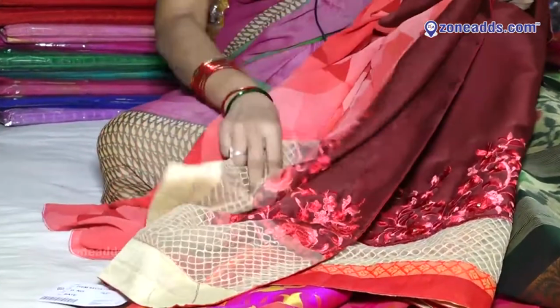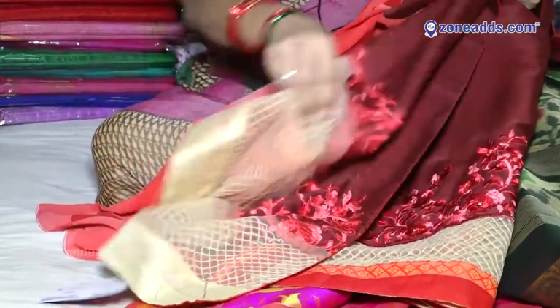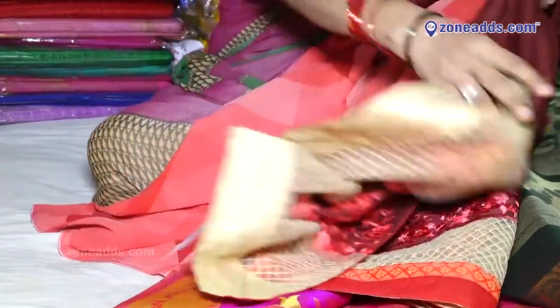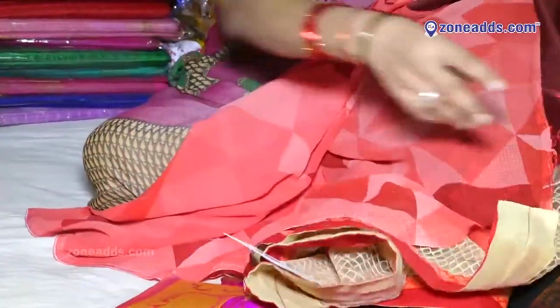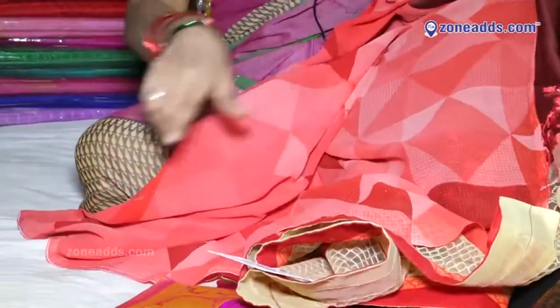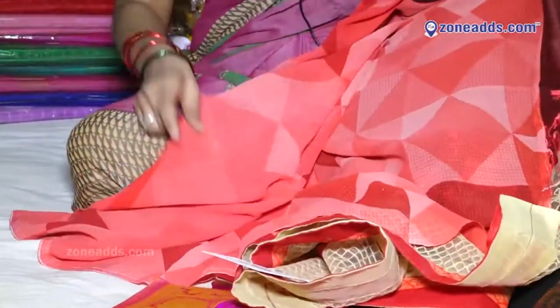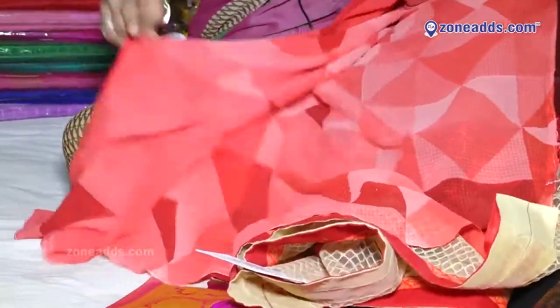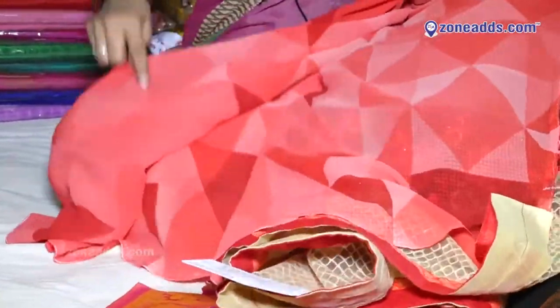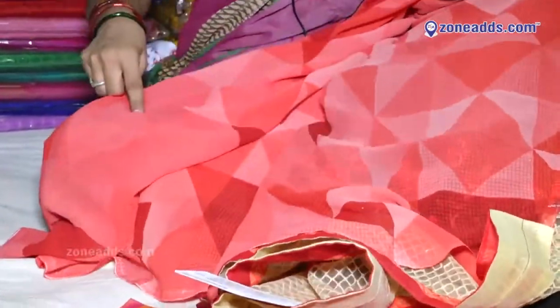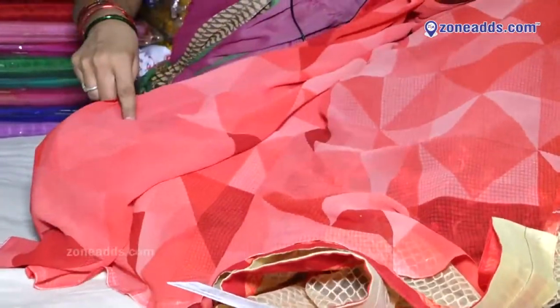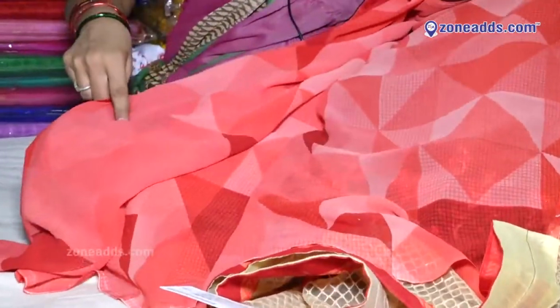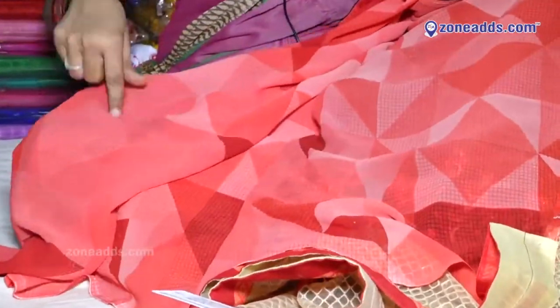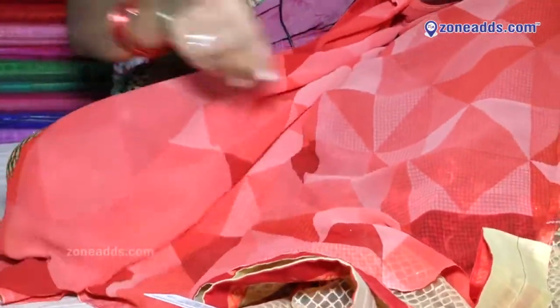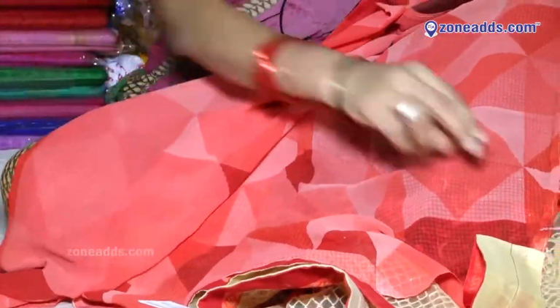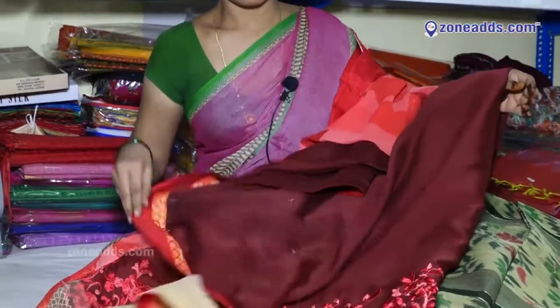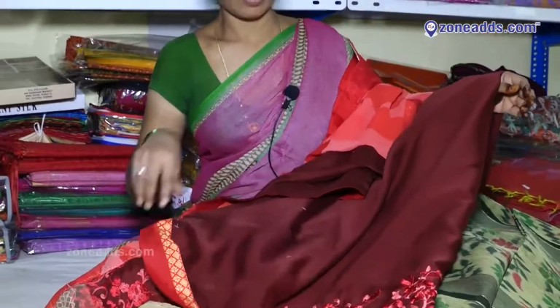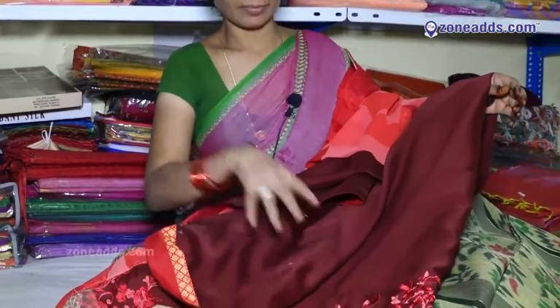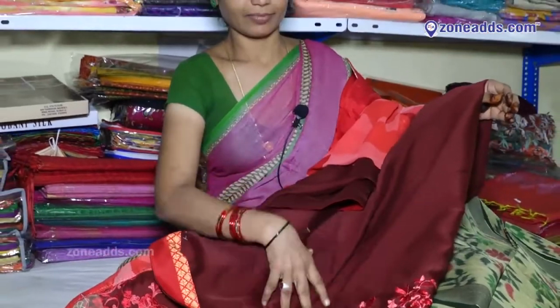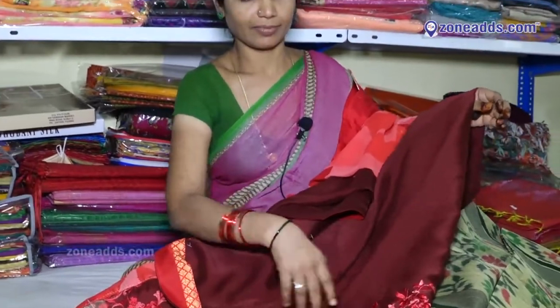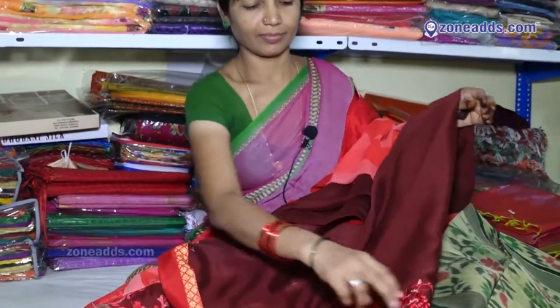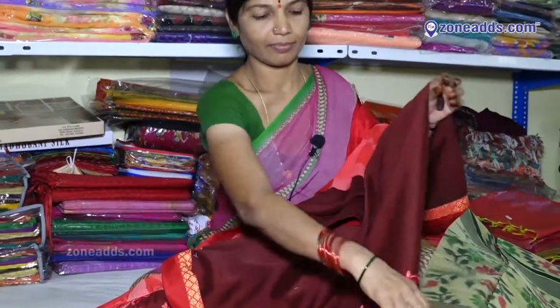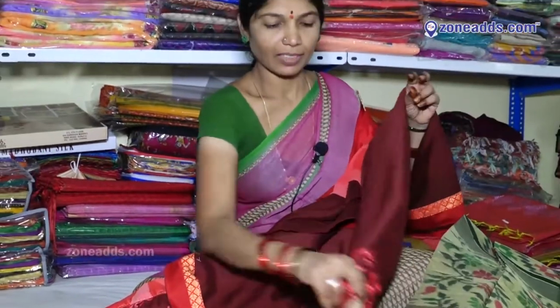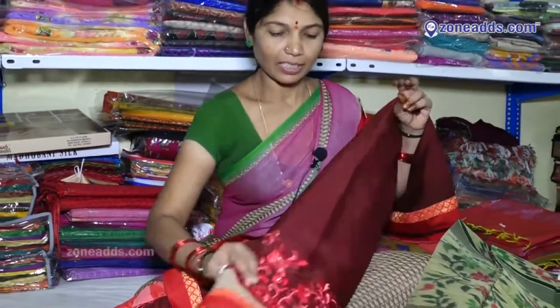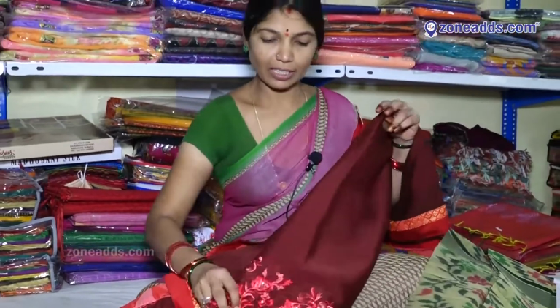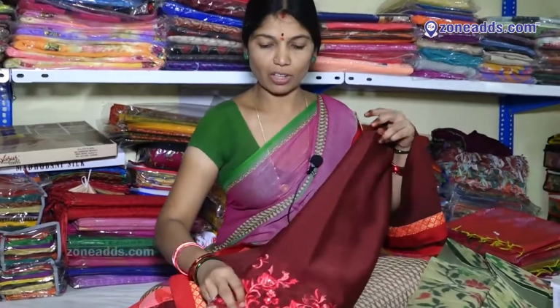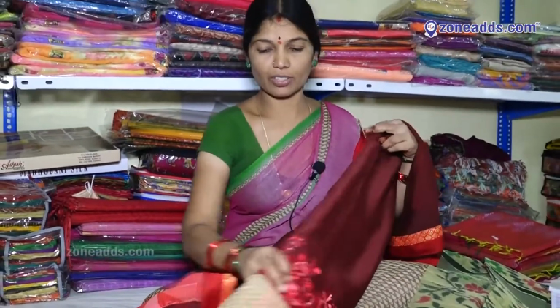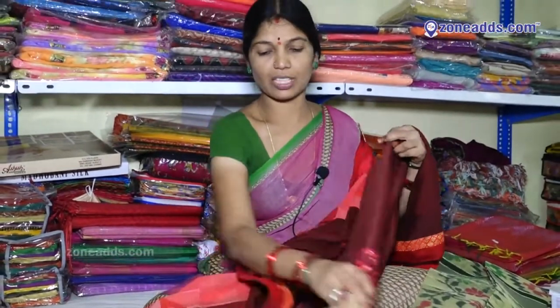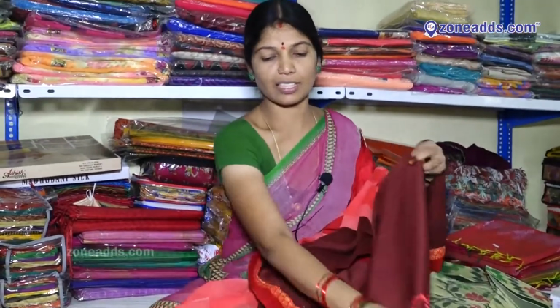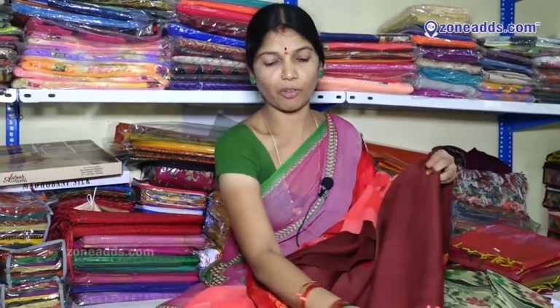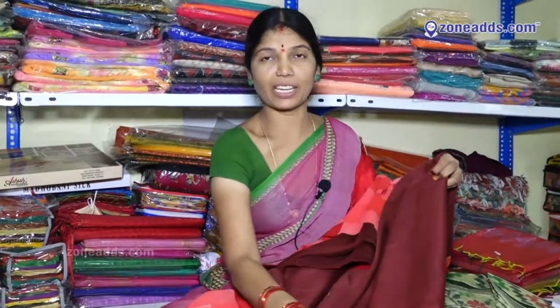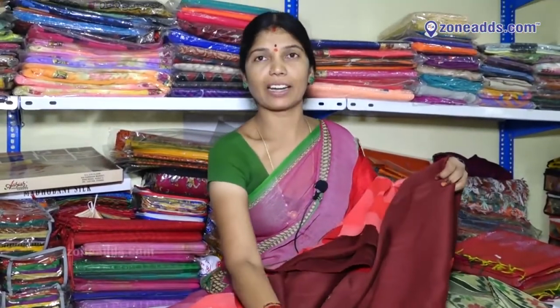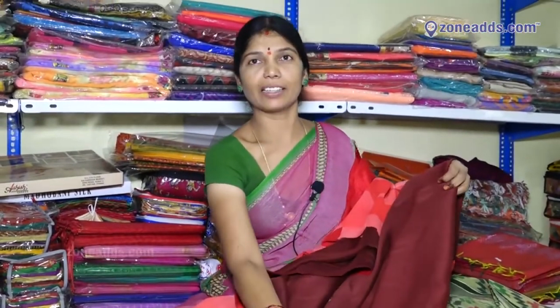This is a Sari. This is a Blouse. Price: 1,000.